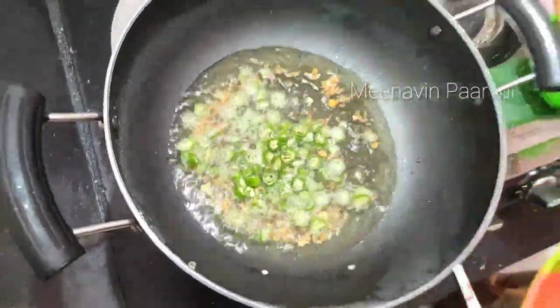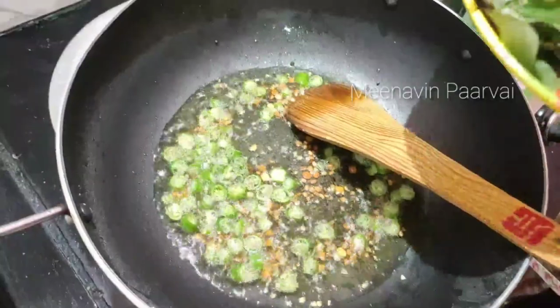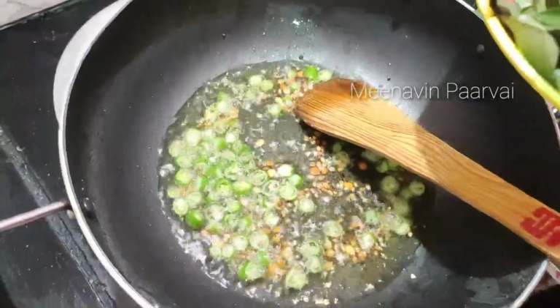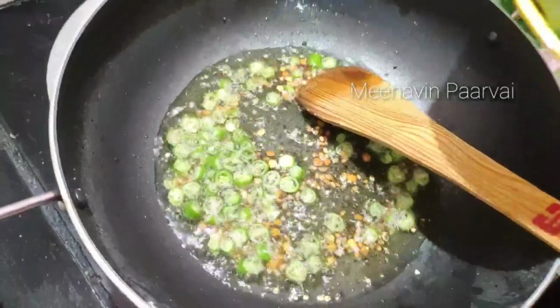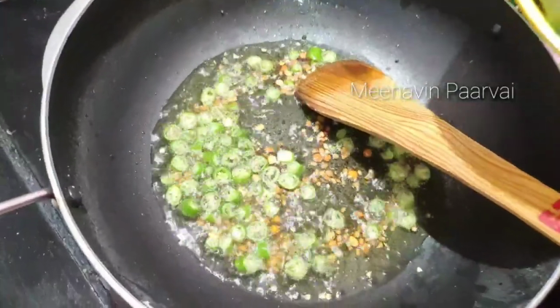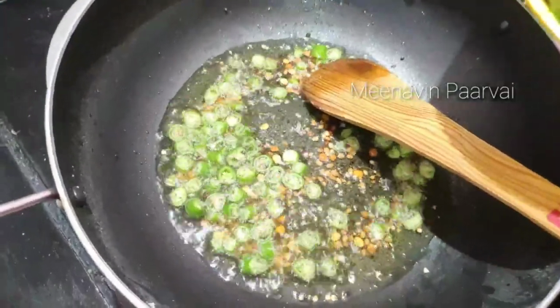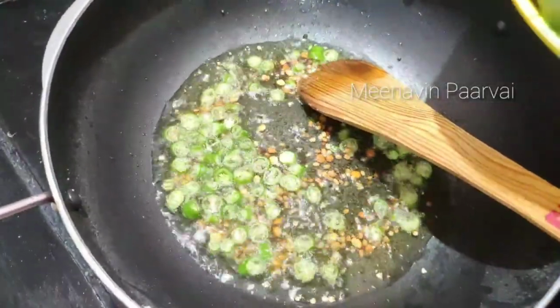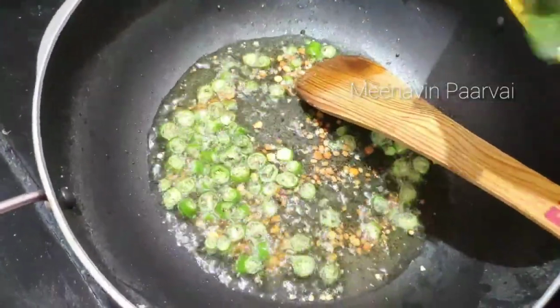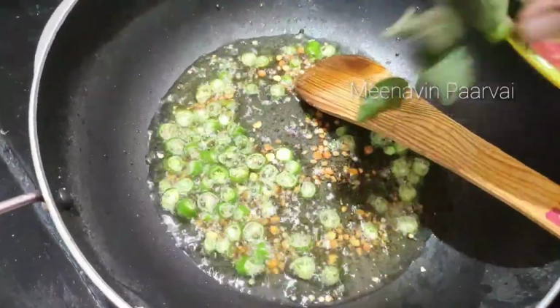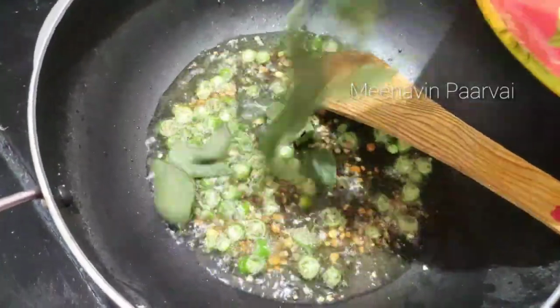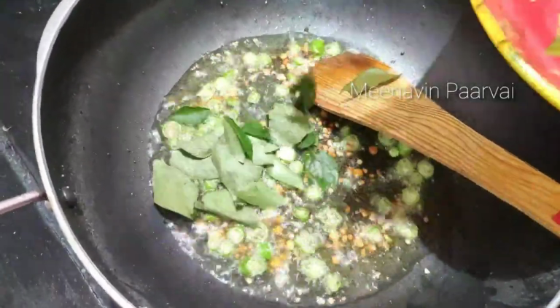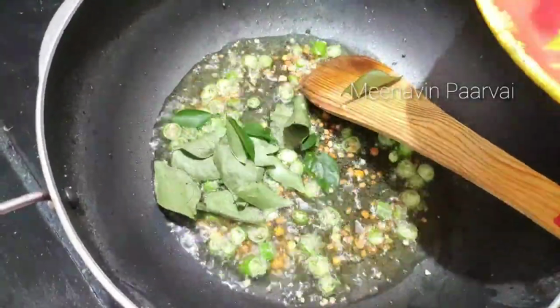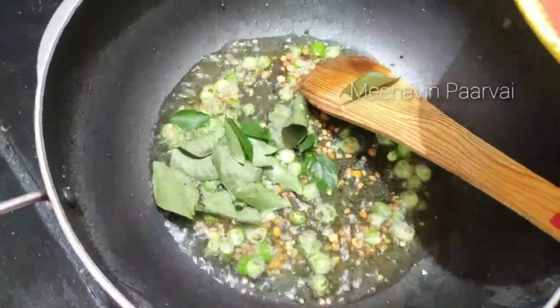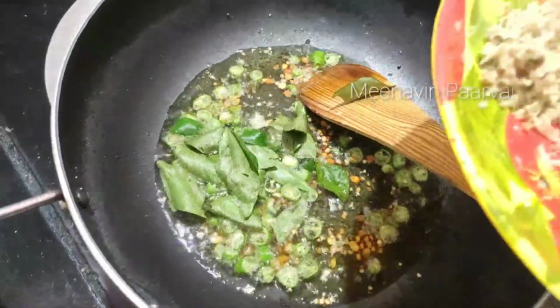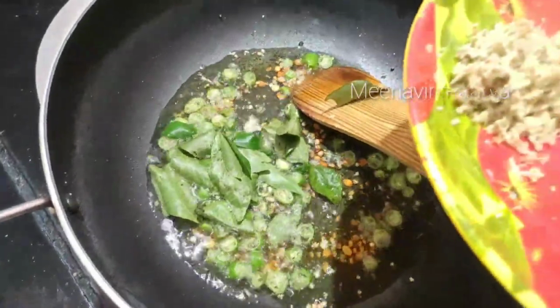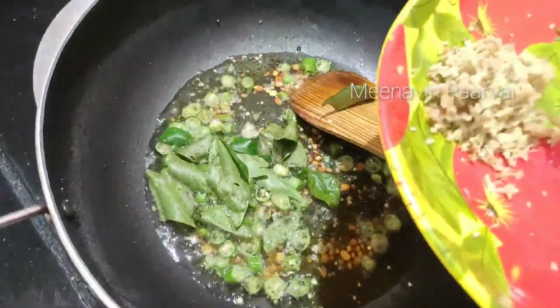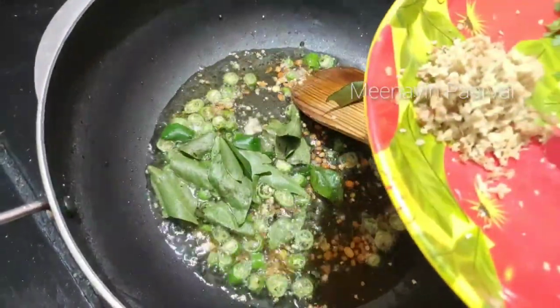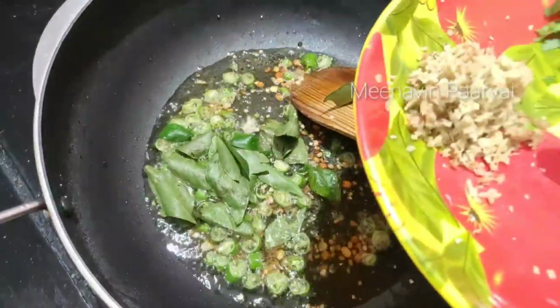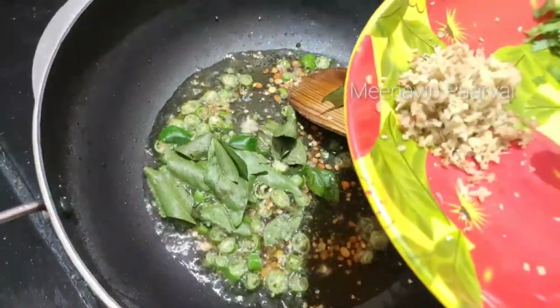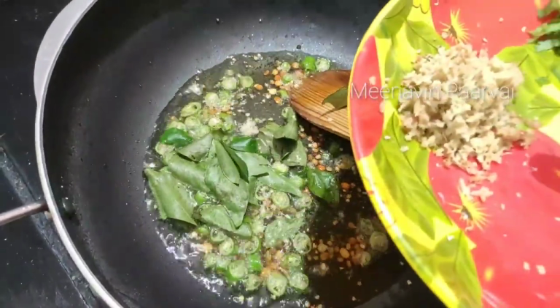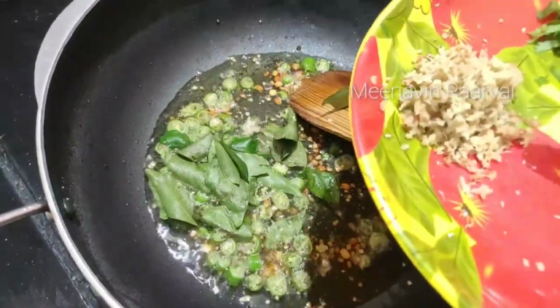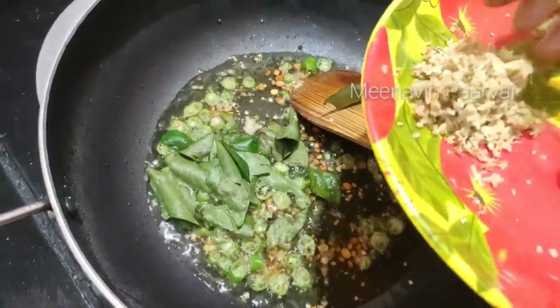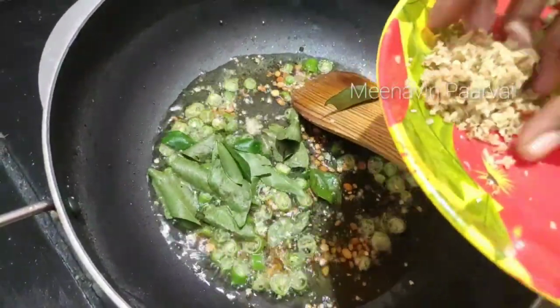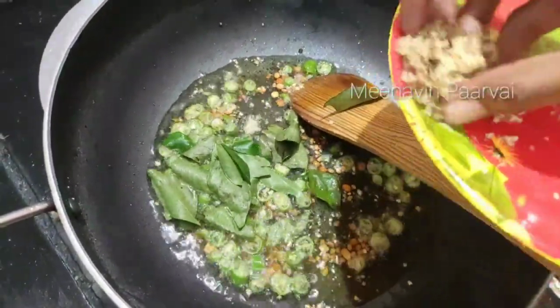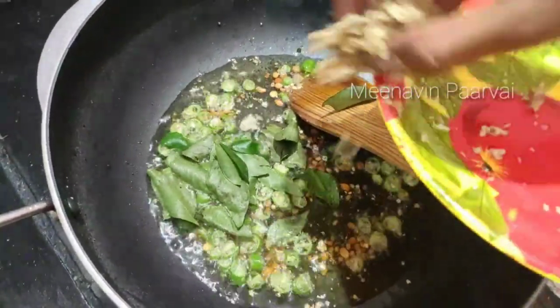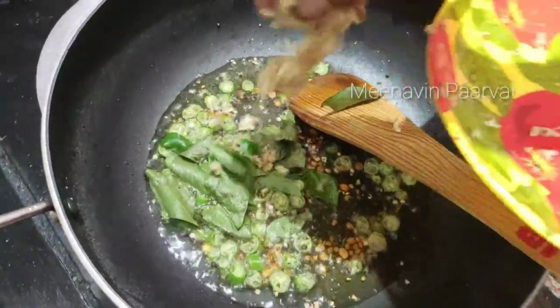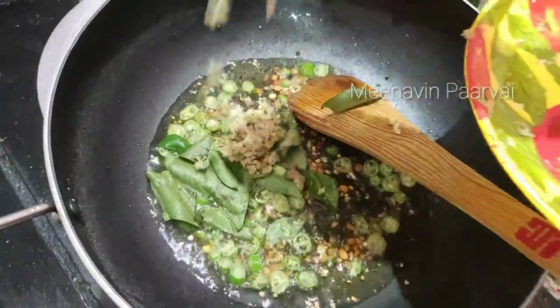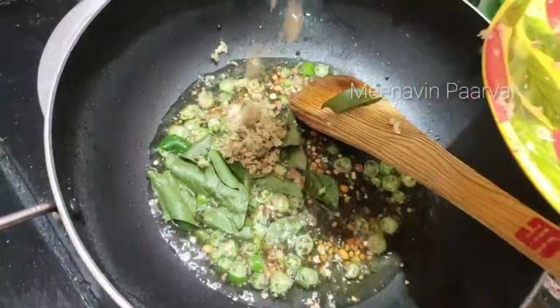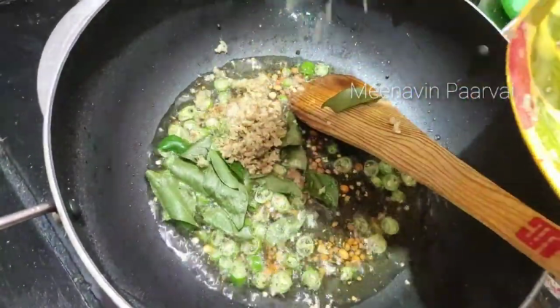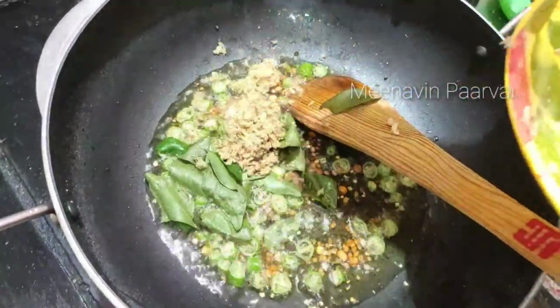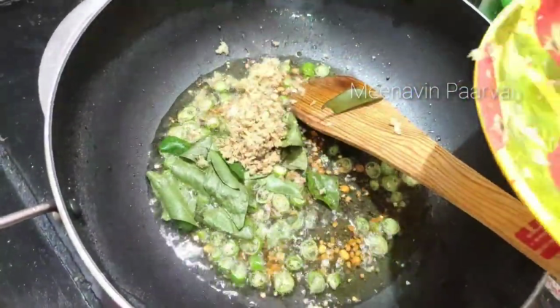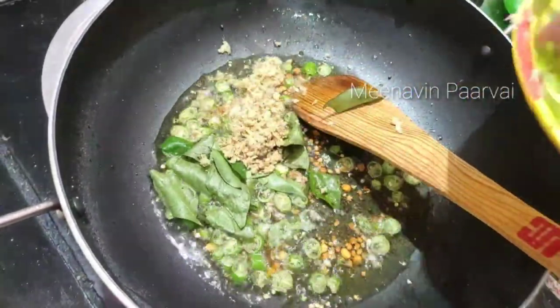Let's add 2 ingredients in the pan. 1 spoon of salt. This is very good.